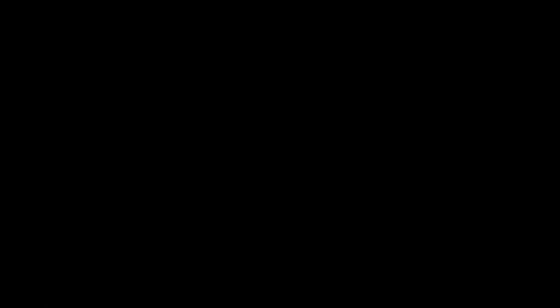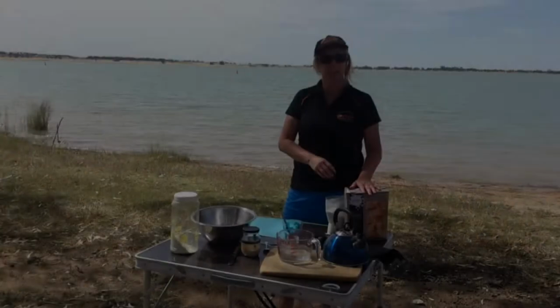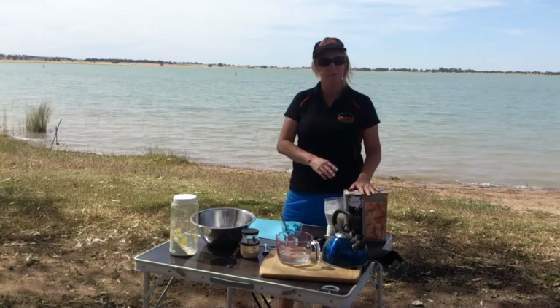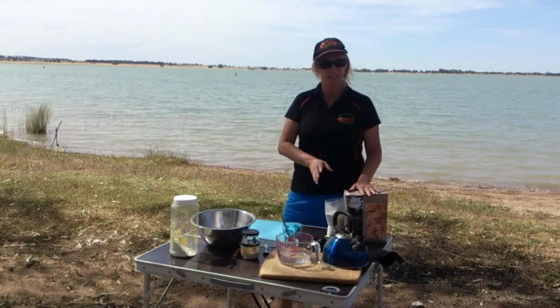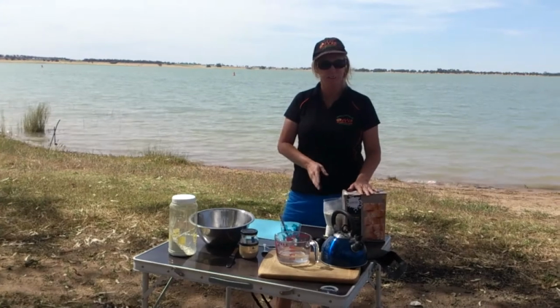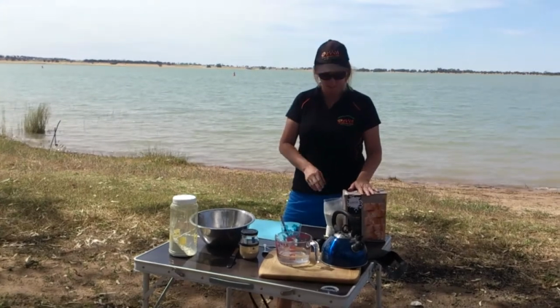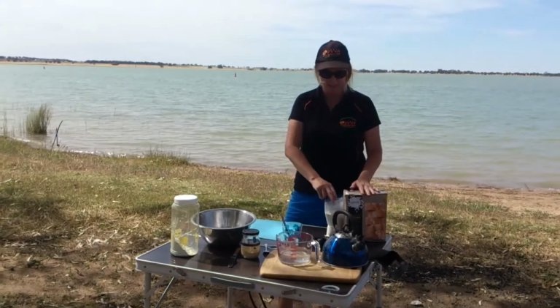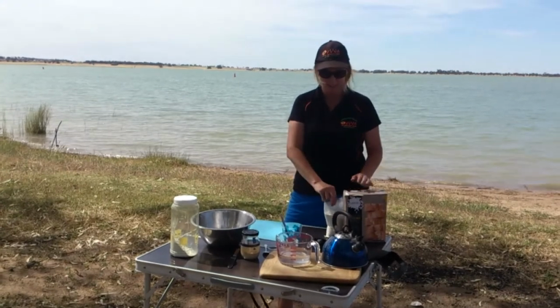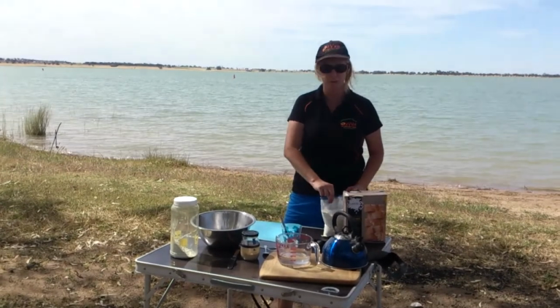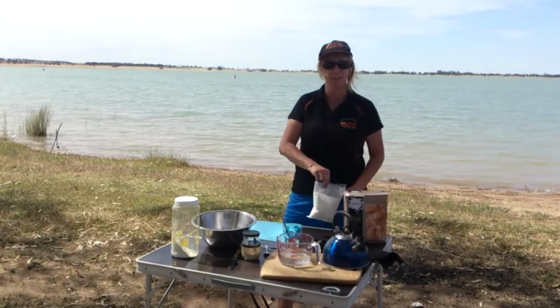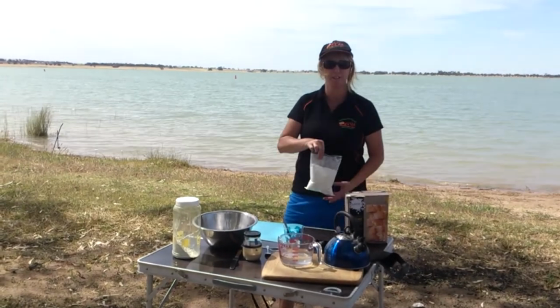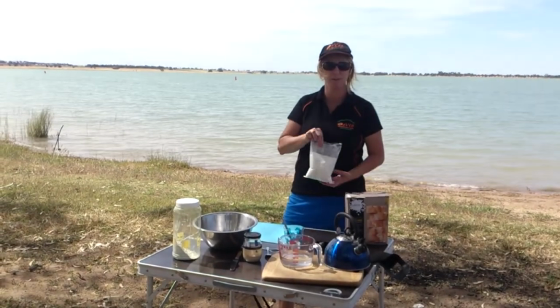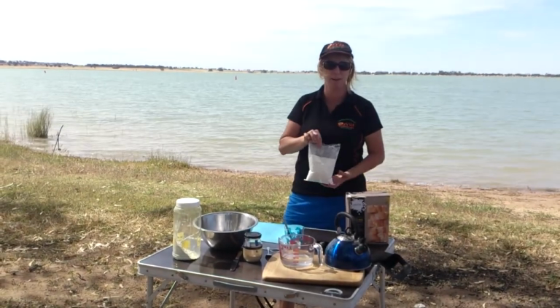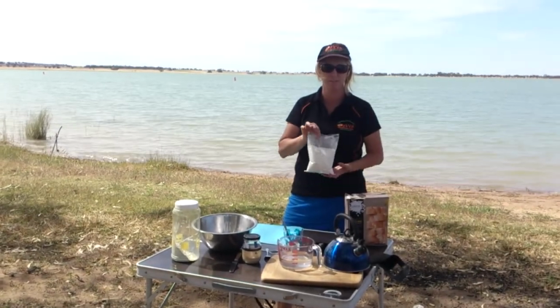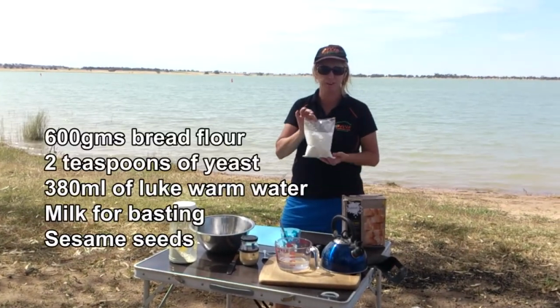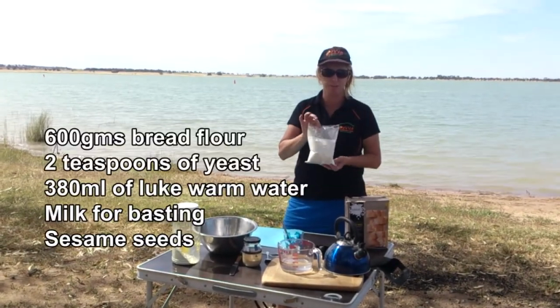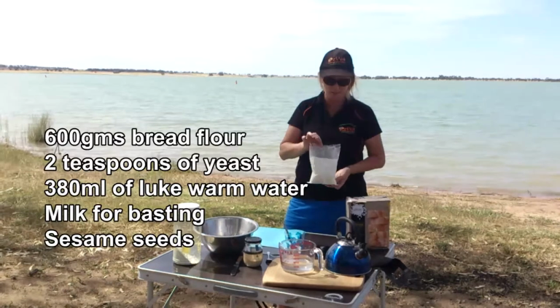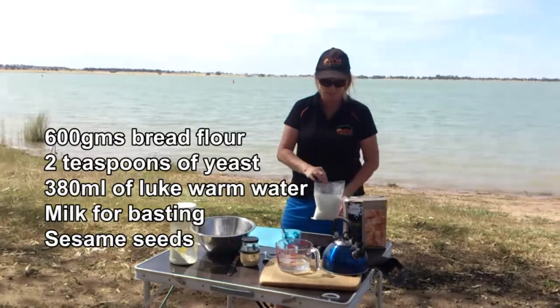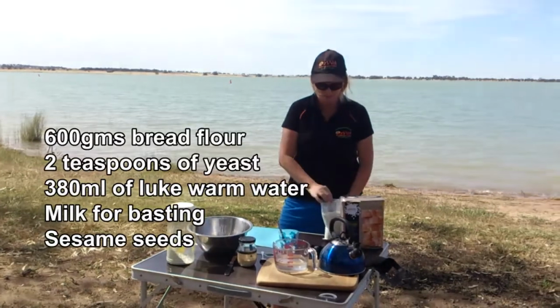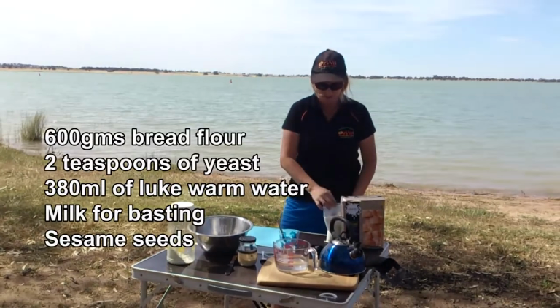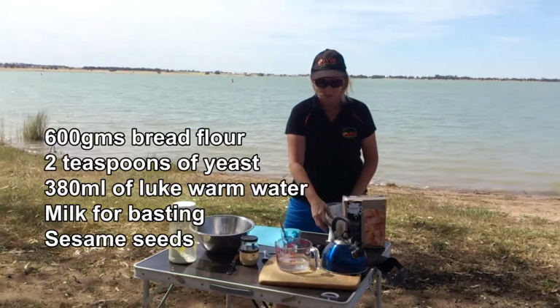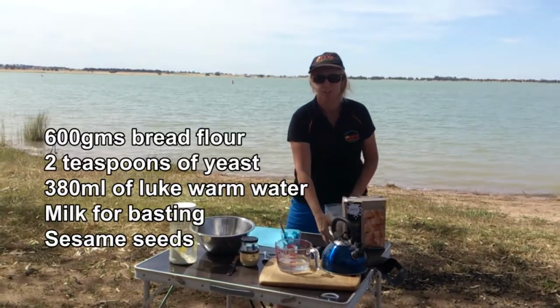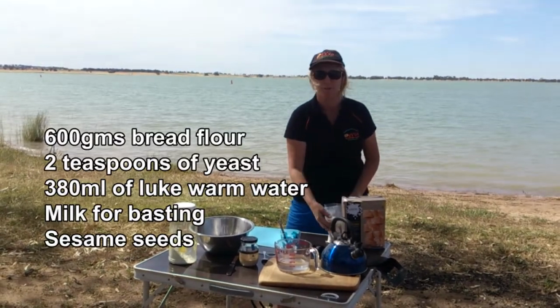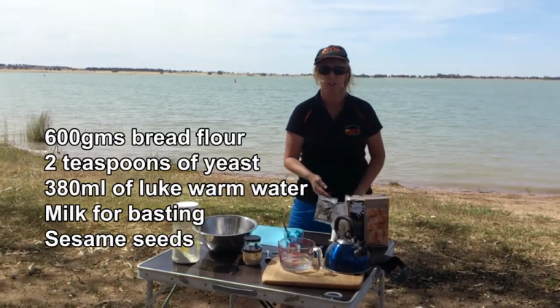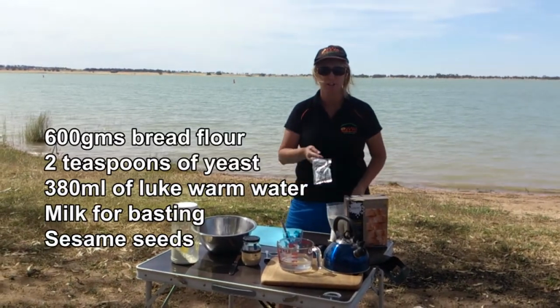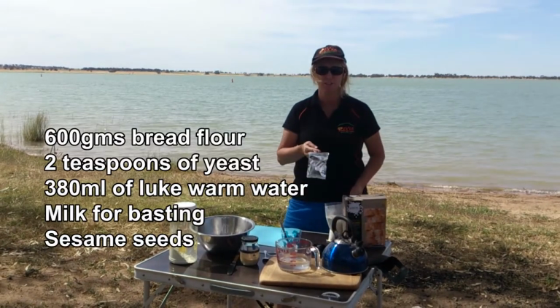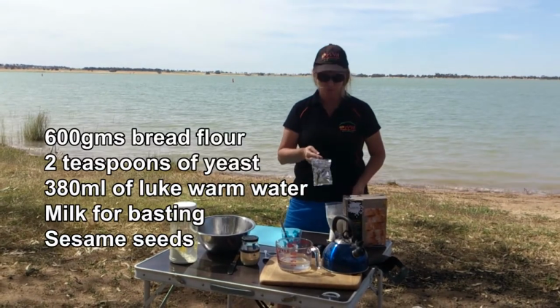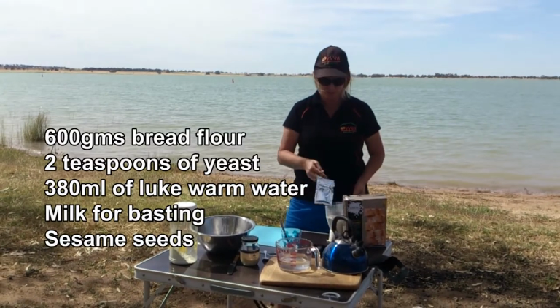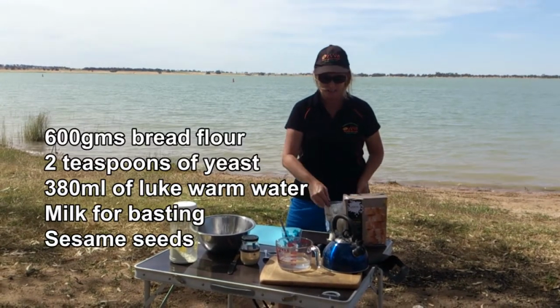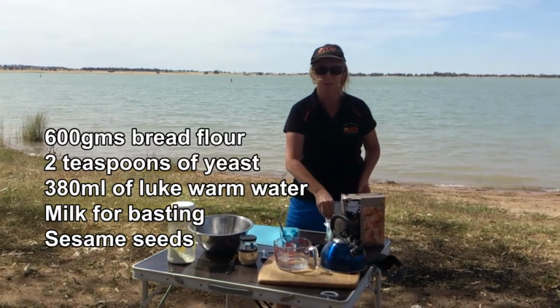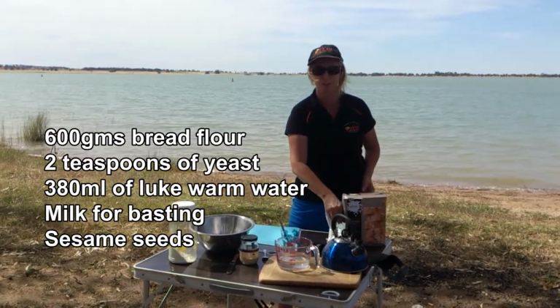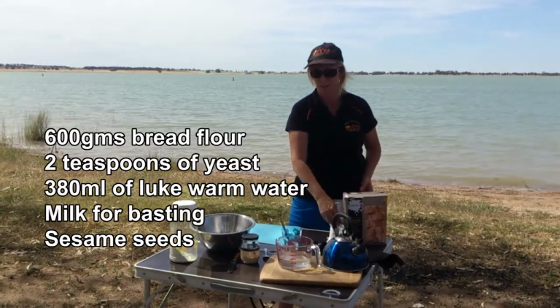We're going to be making some bread today, so what I'll need is one bag of flour mix, two teaspoons of yeast, and 380 ml of water.